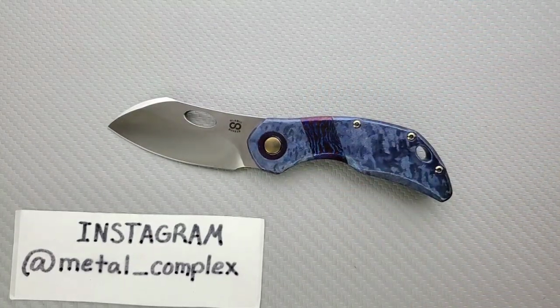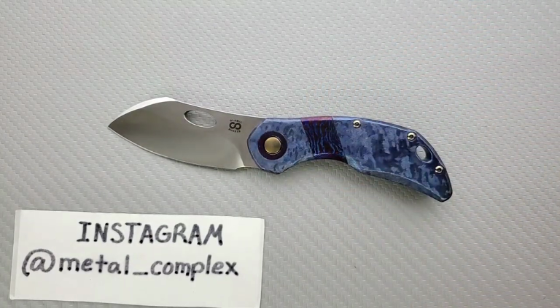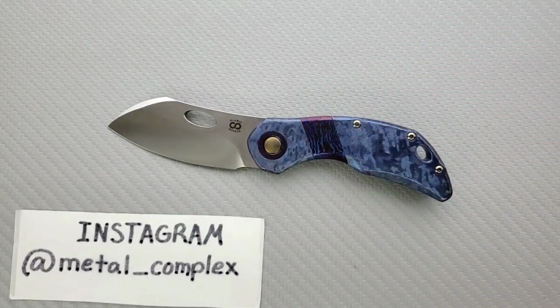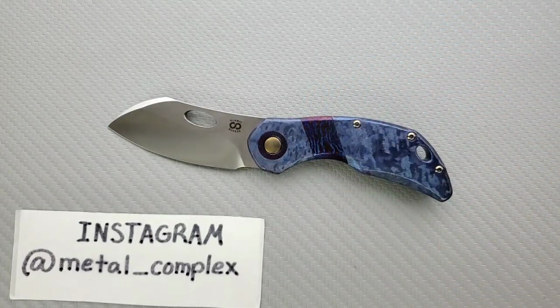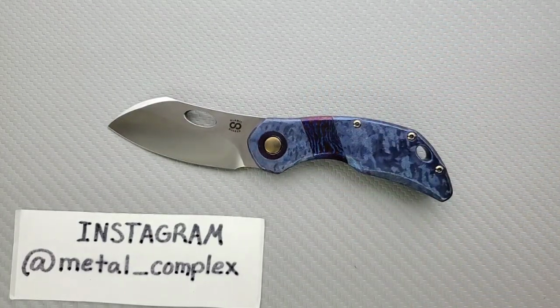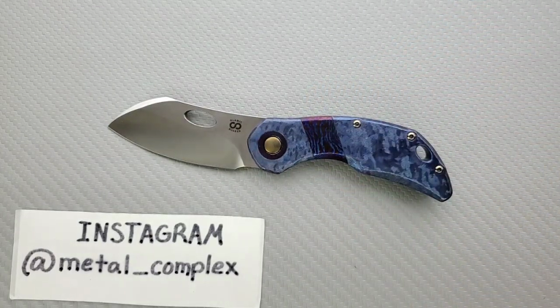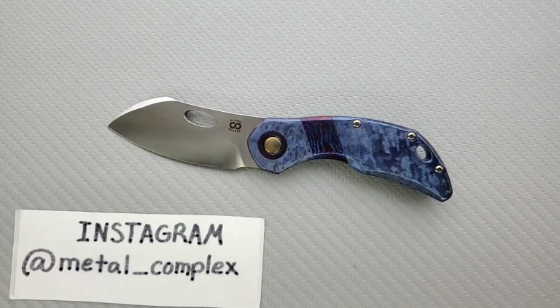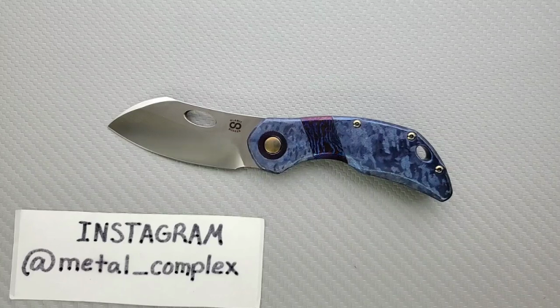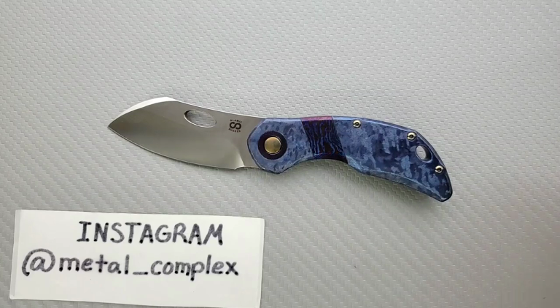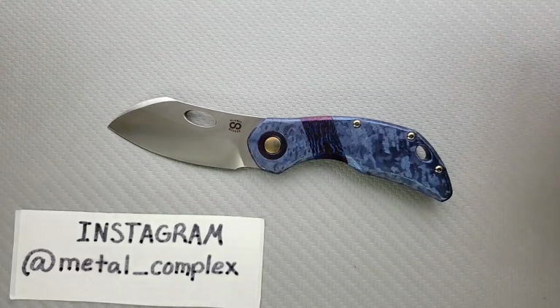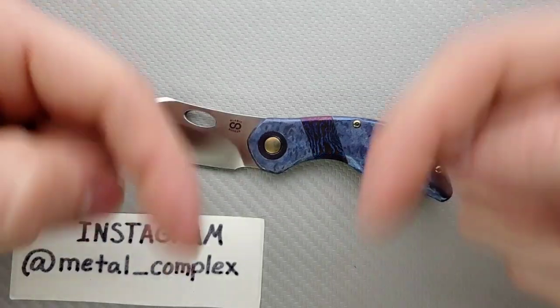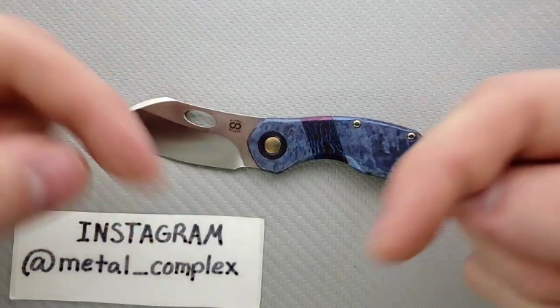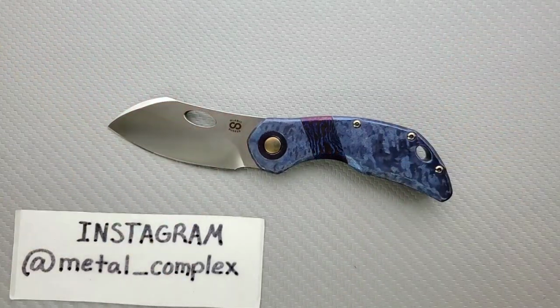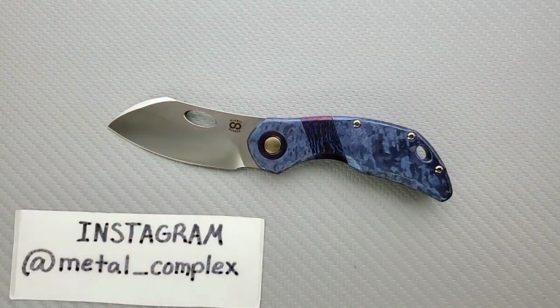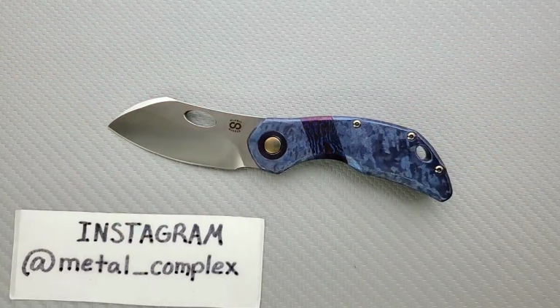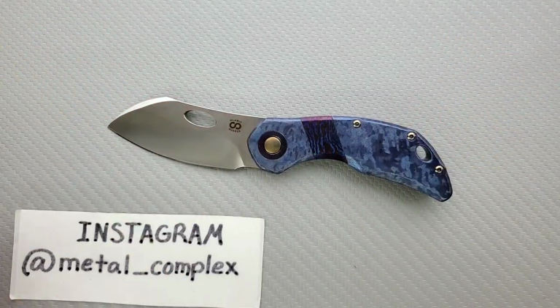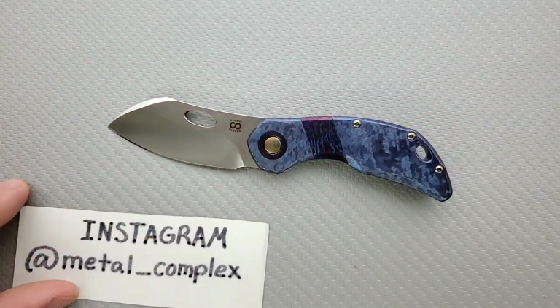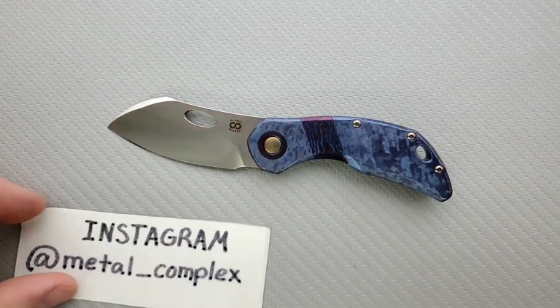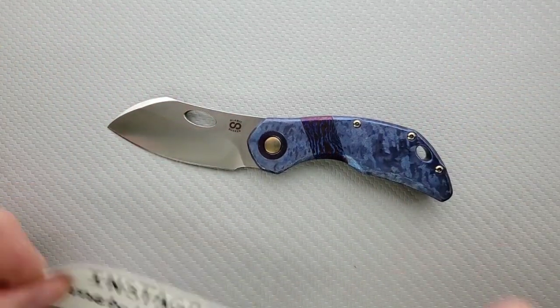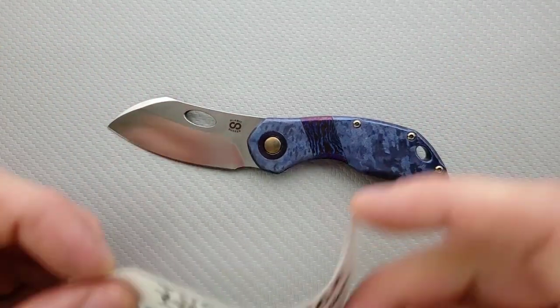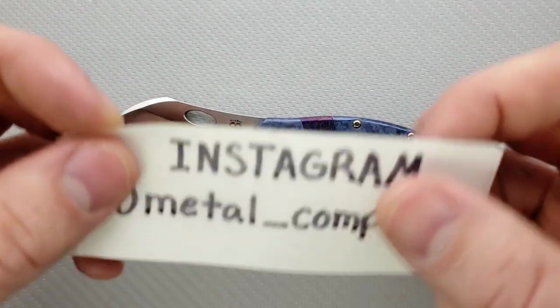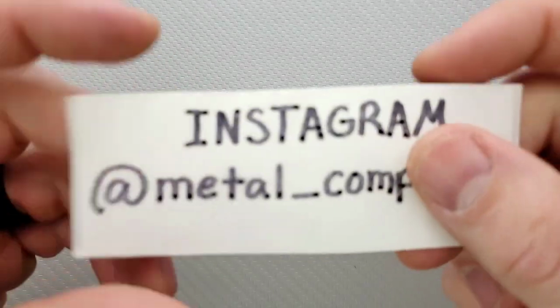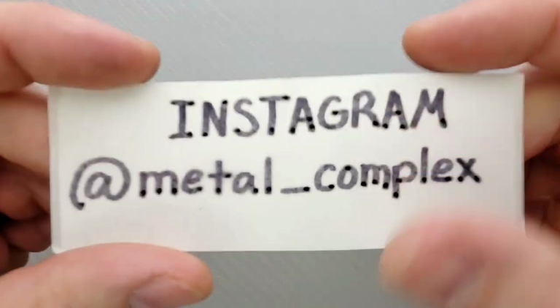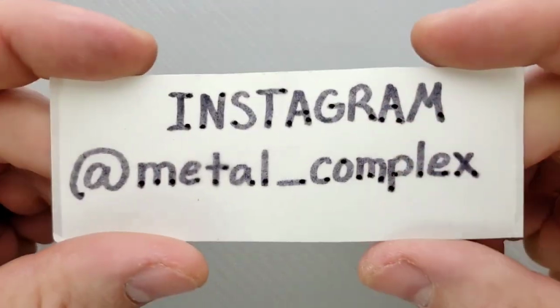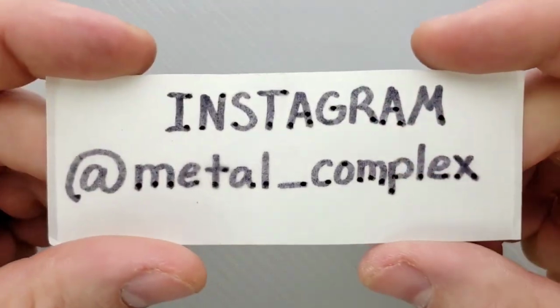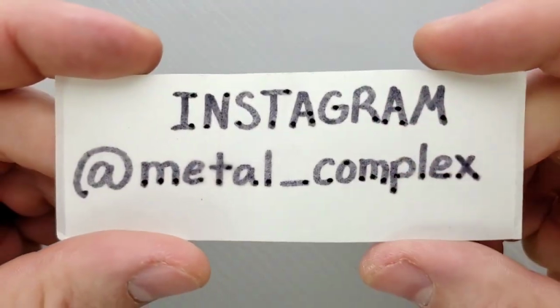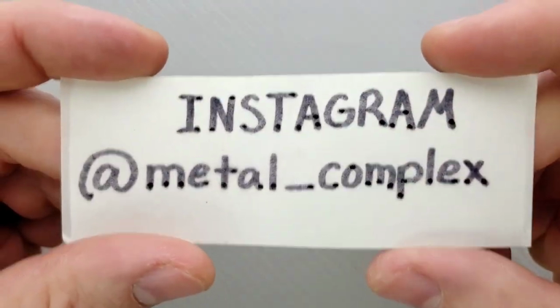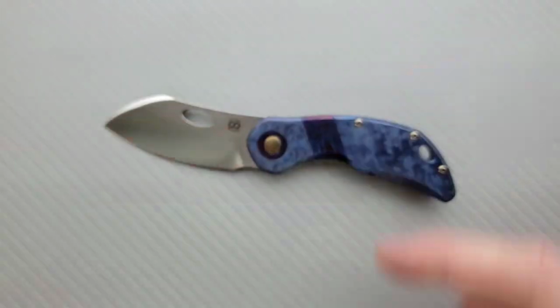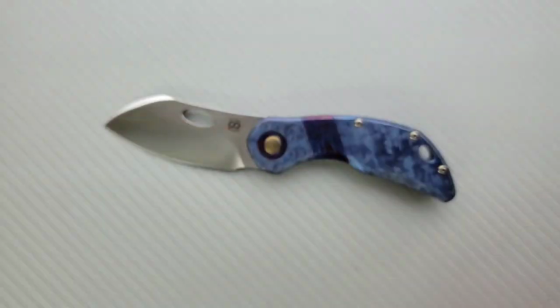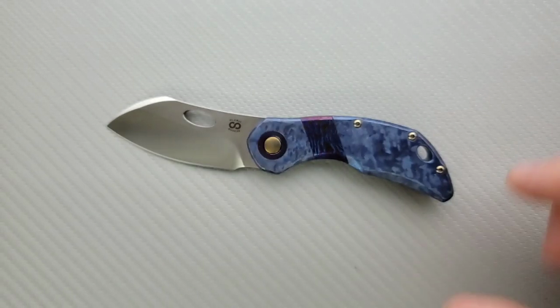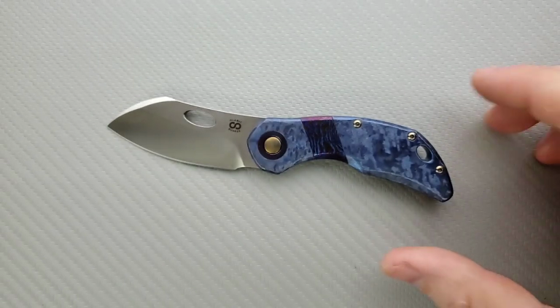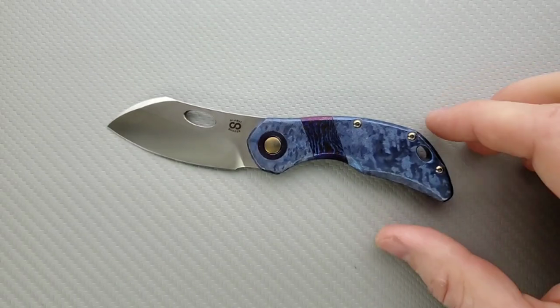Thanks to my generous patrons for supporting me. You can find my Patreon link right down in the description, and please make sure to follow me on Instagram at metal underscore complex.